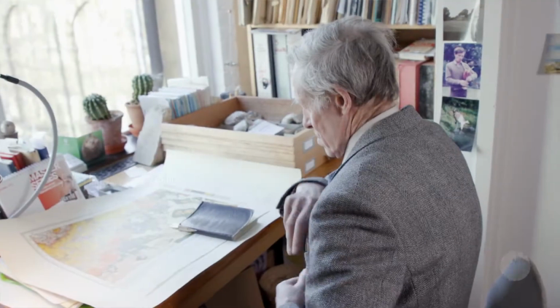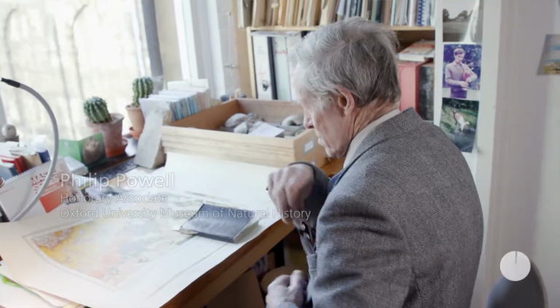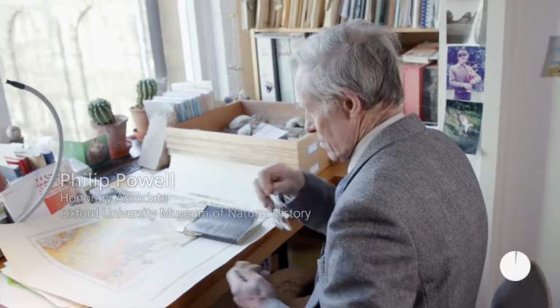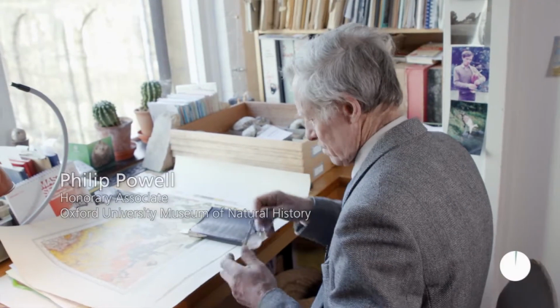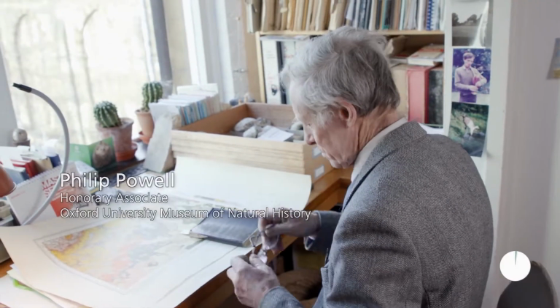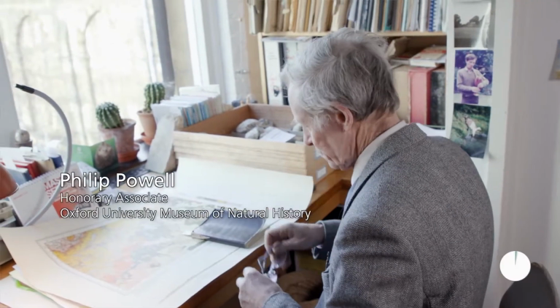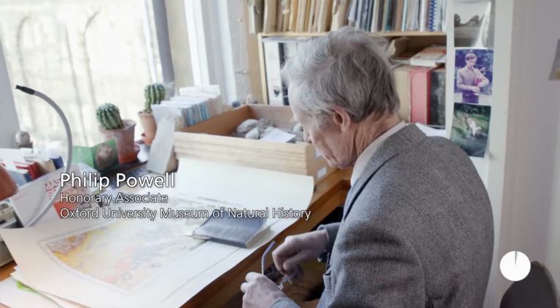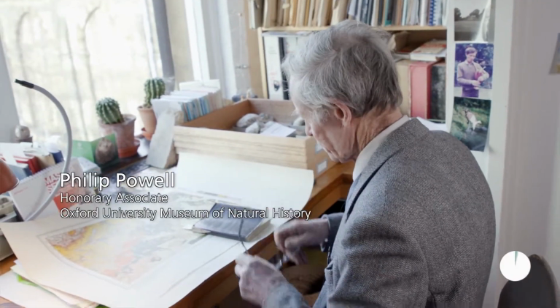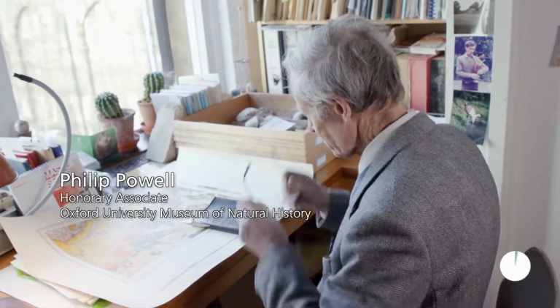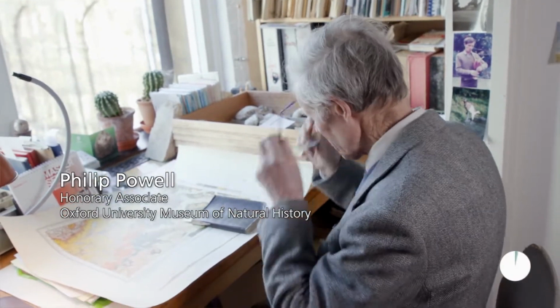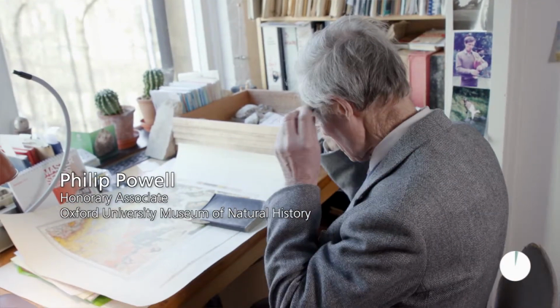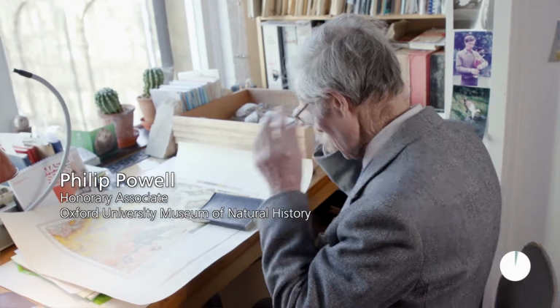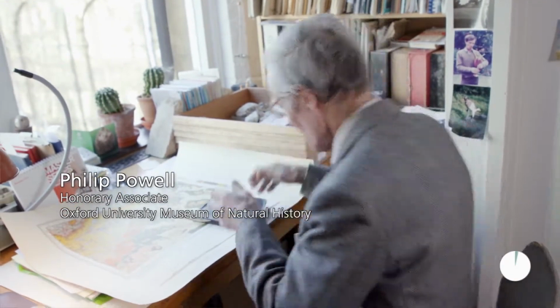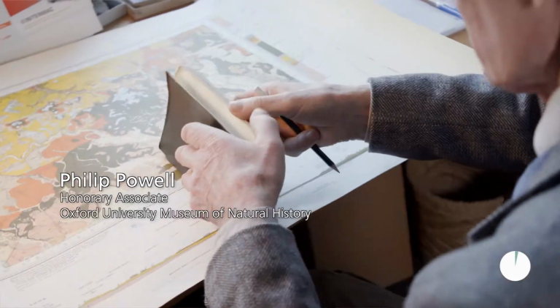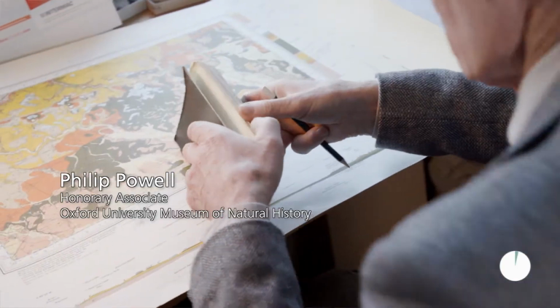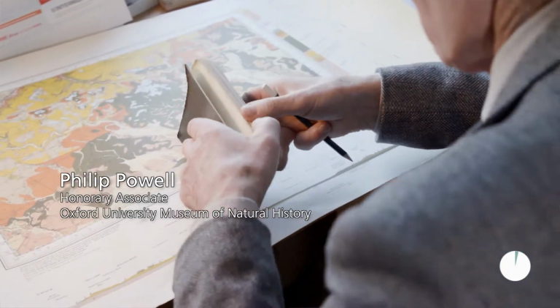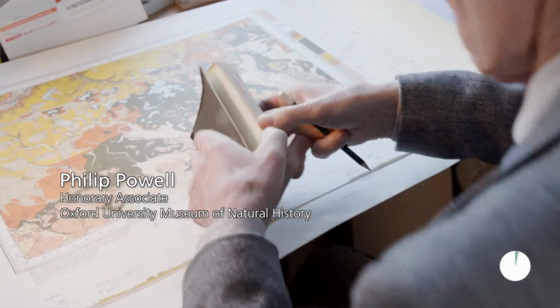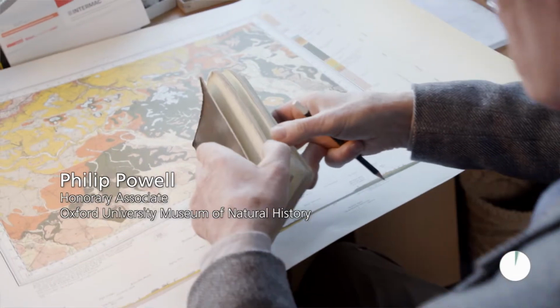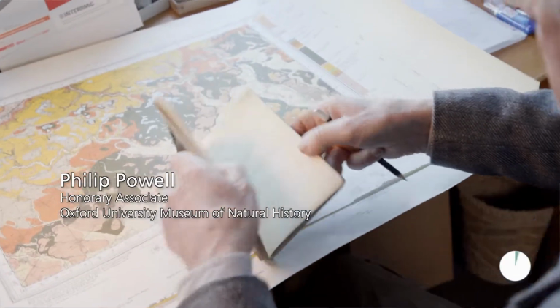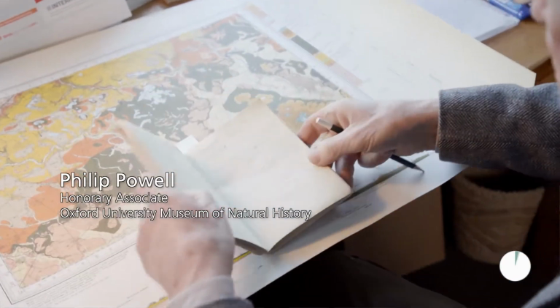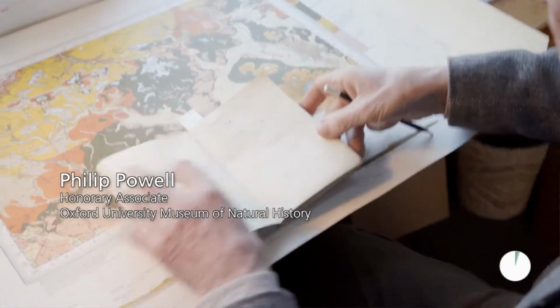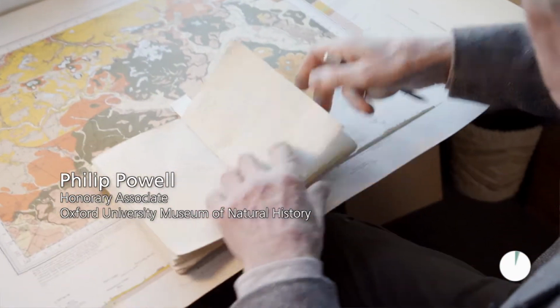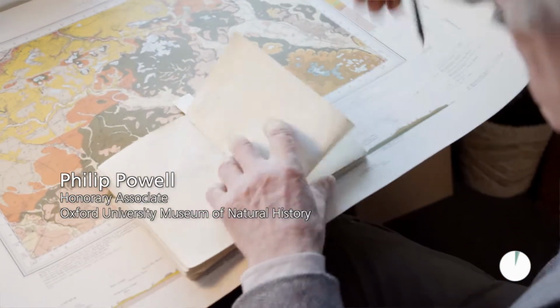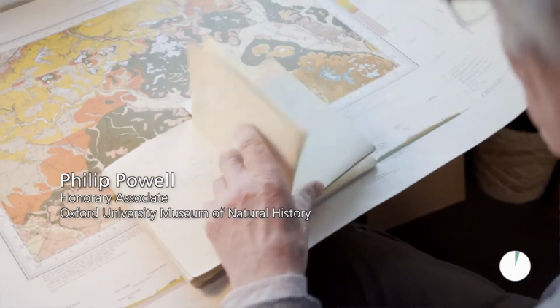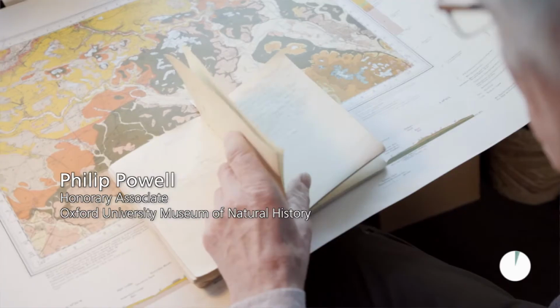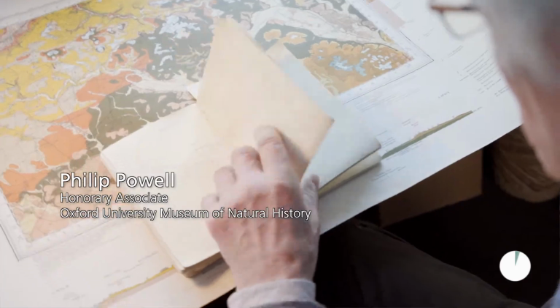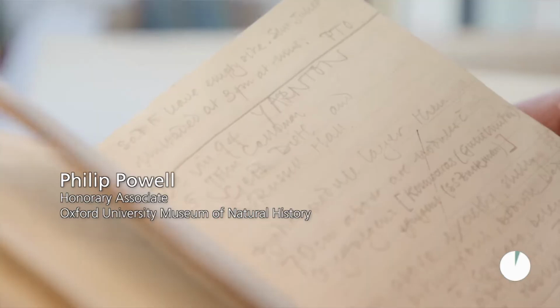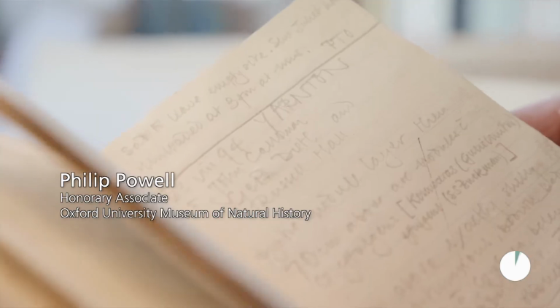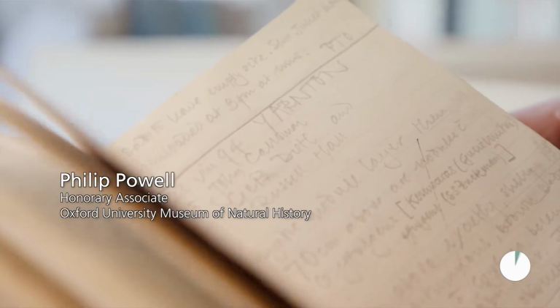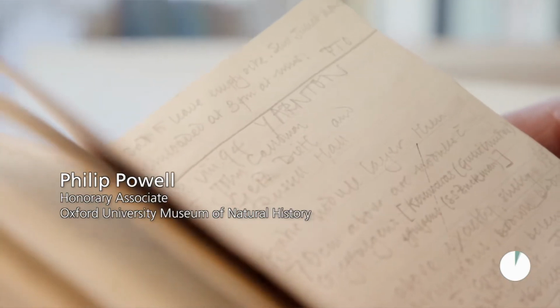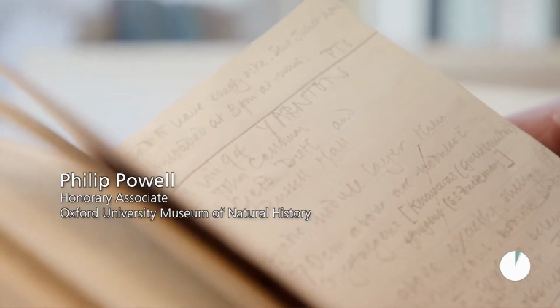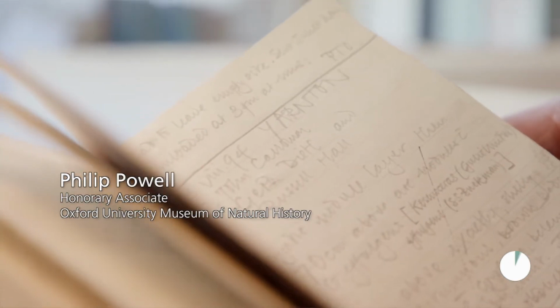My name is Philip Powell. I was here as an assistant curator of the geological collections for 40 years.